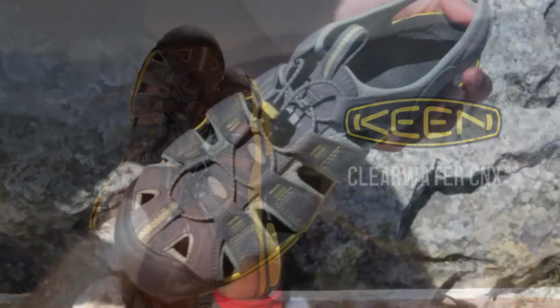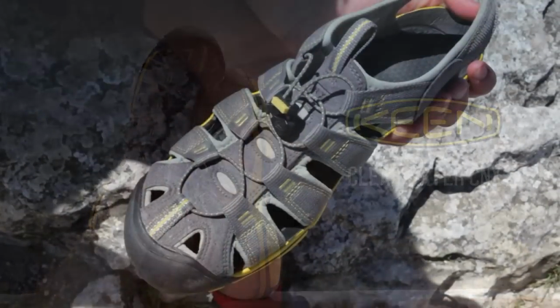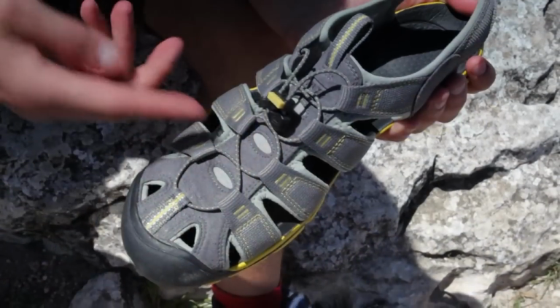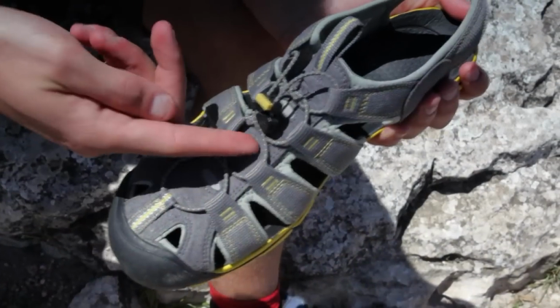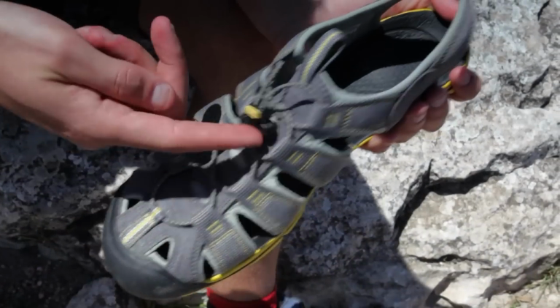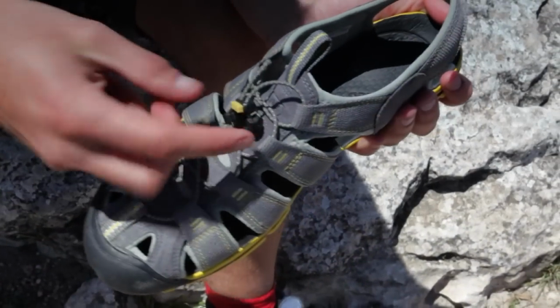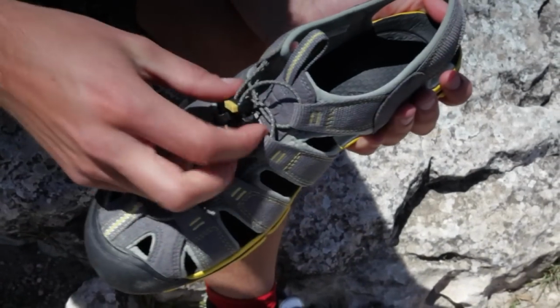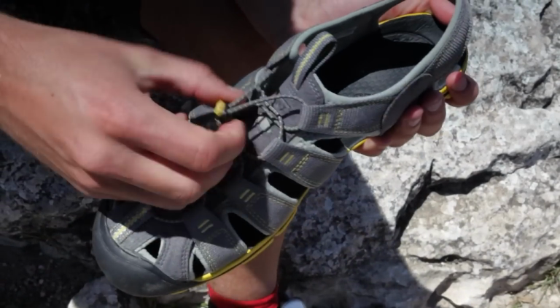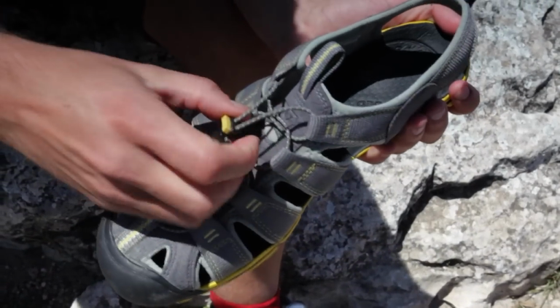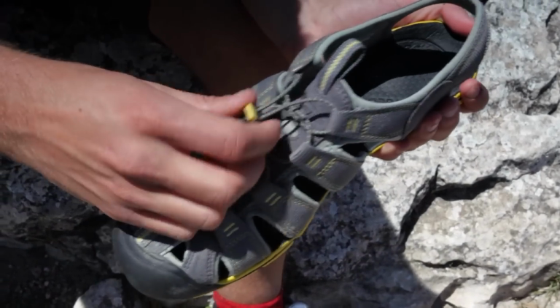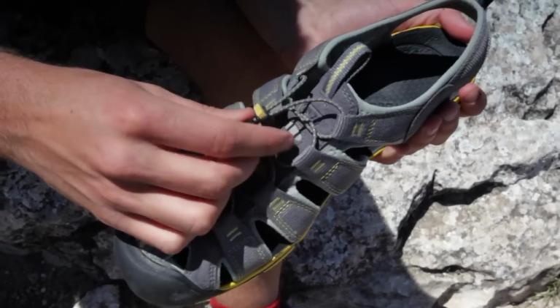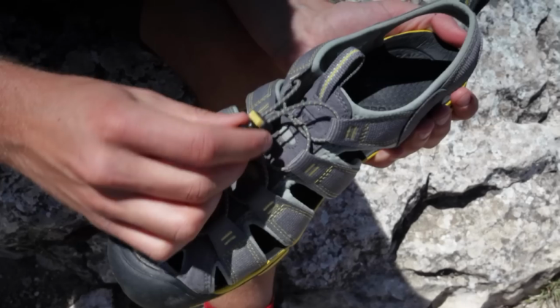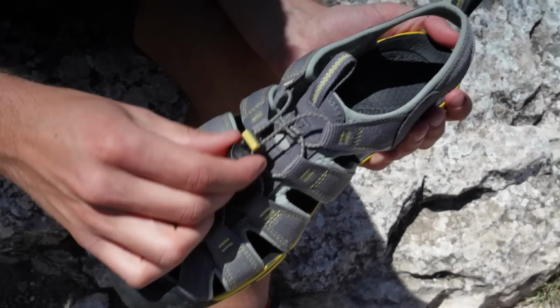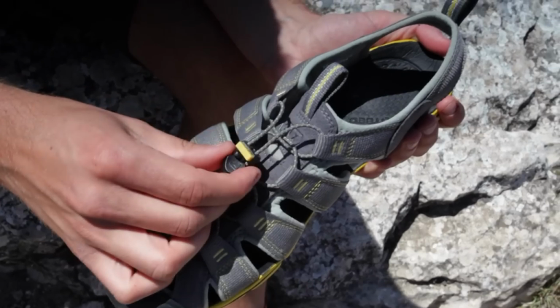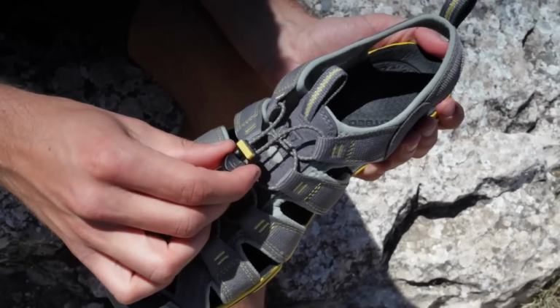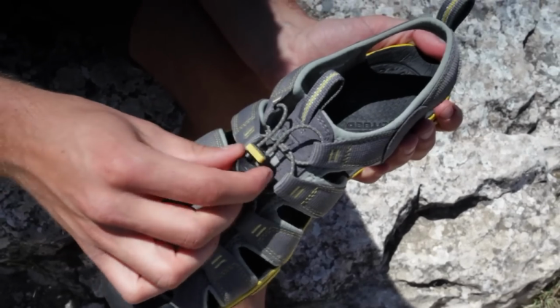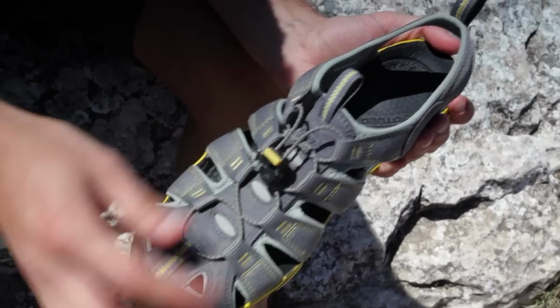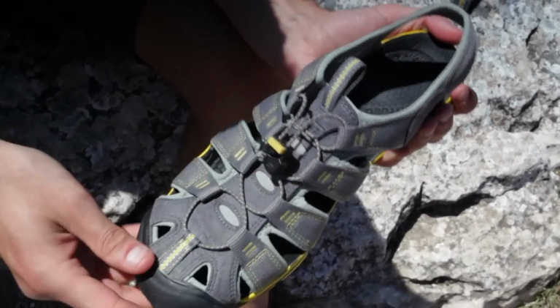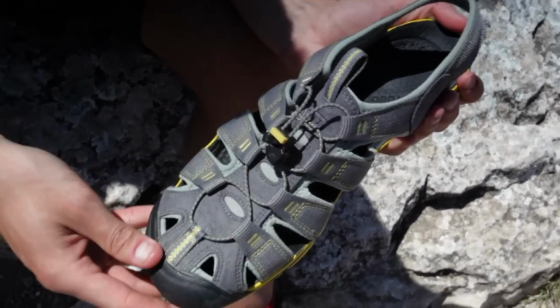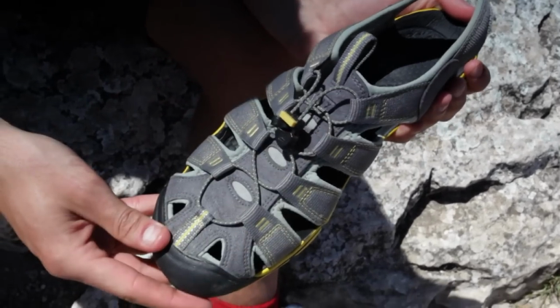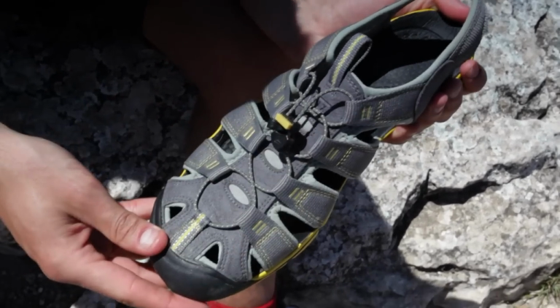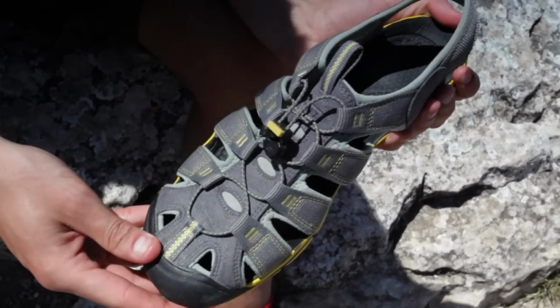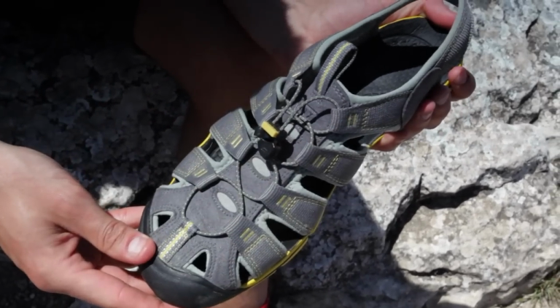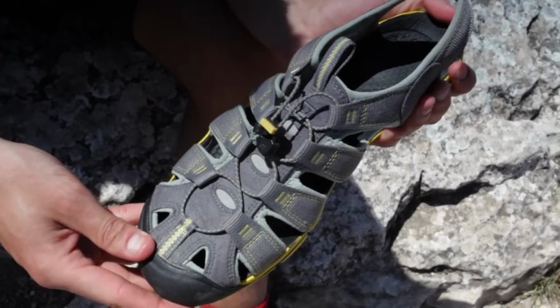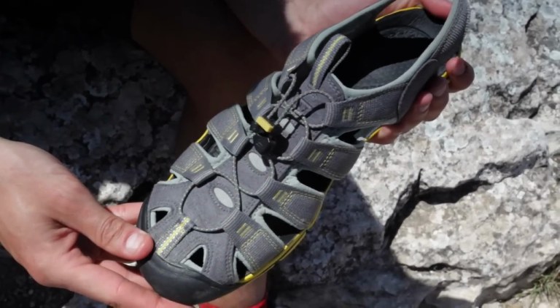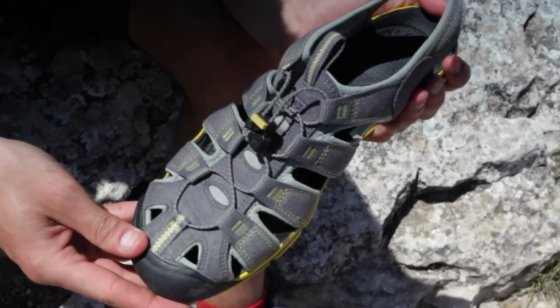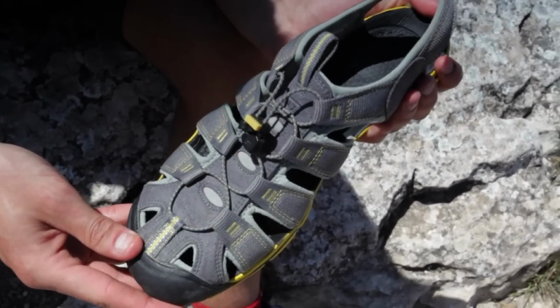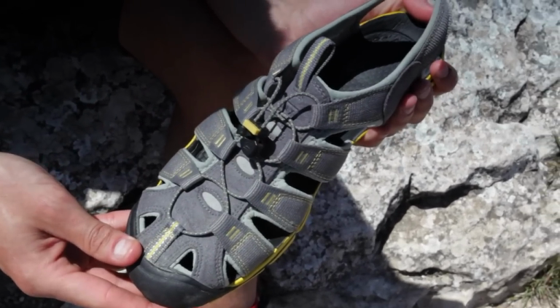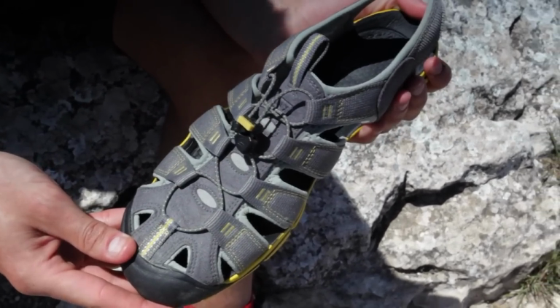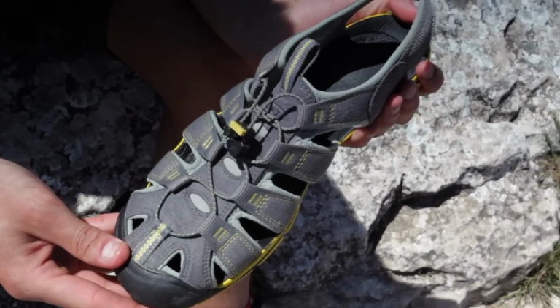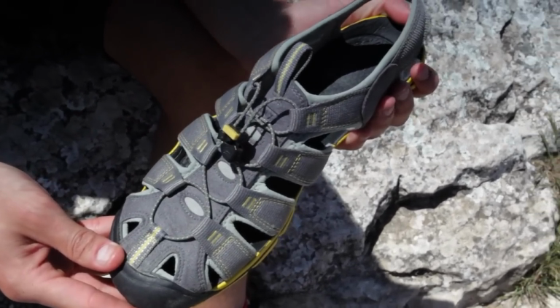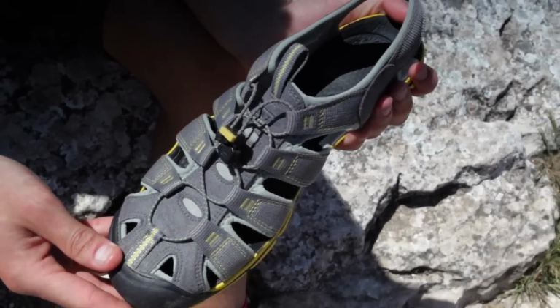You can see we've got a quick-fix locking system on the lace here, which makes it really simple to lace these shoes up and tighten them when you've got them on.